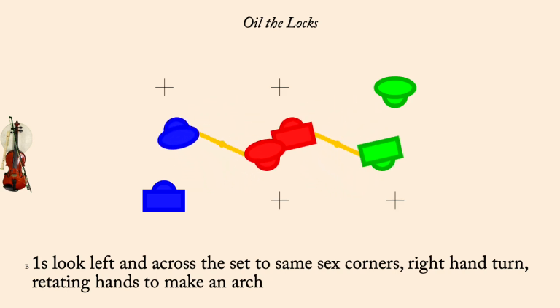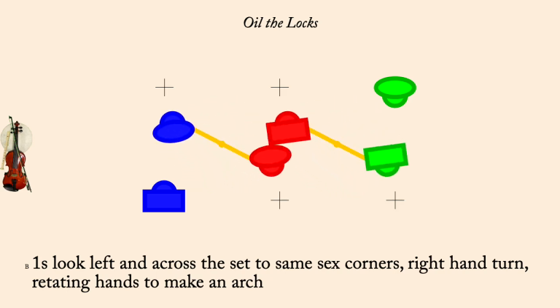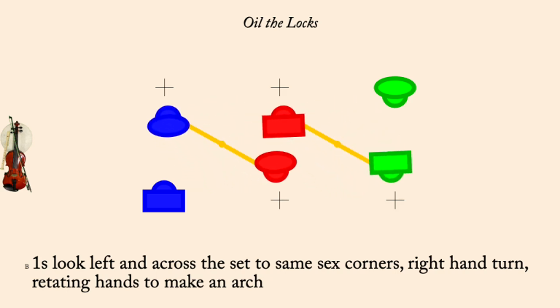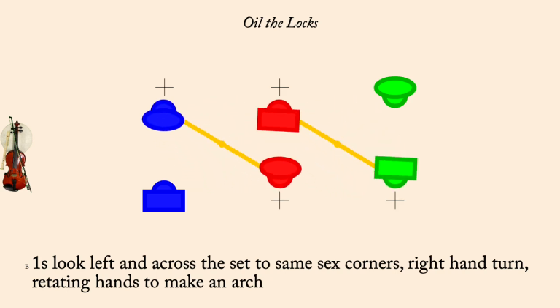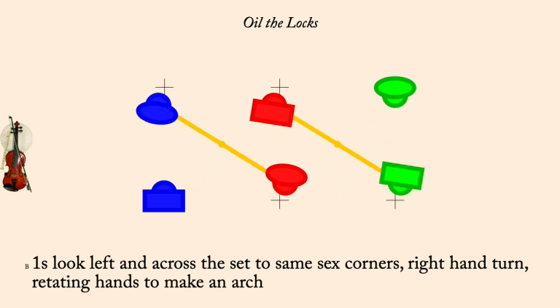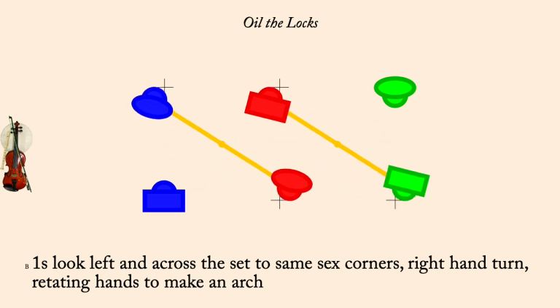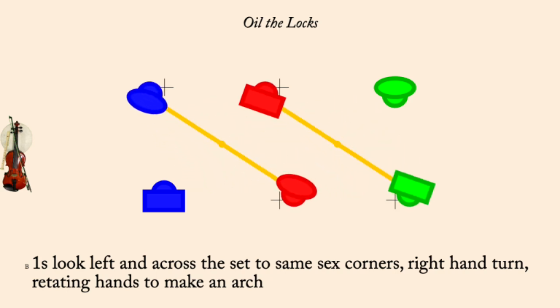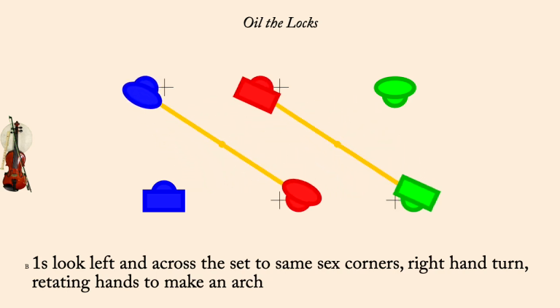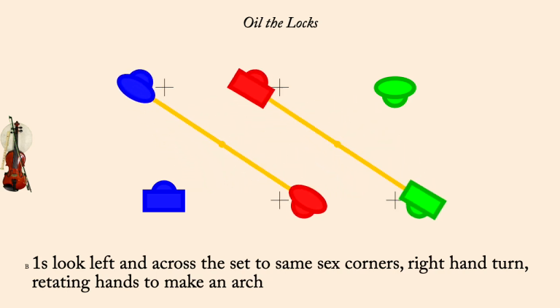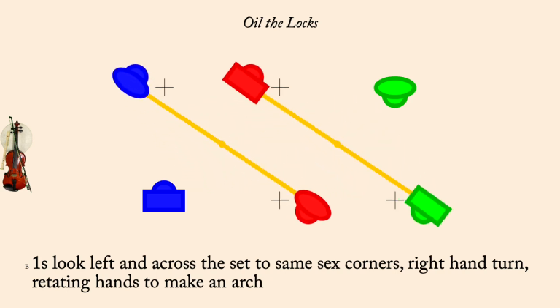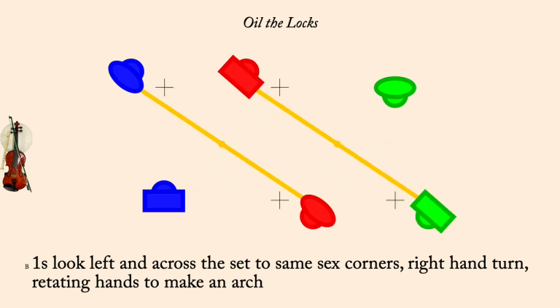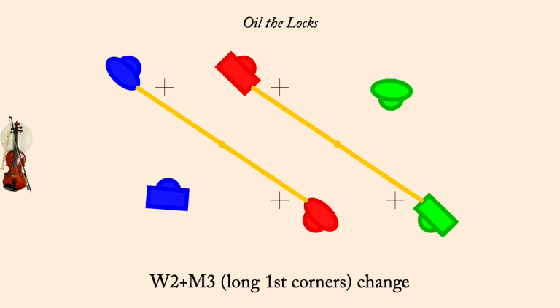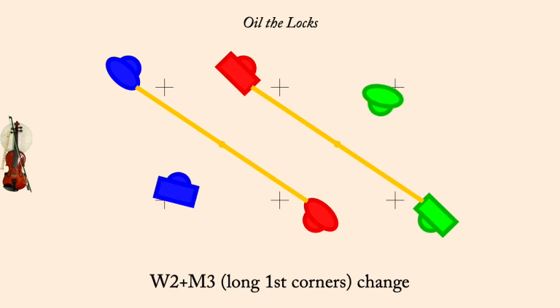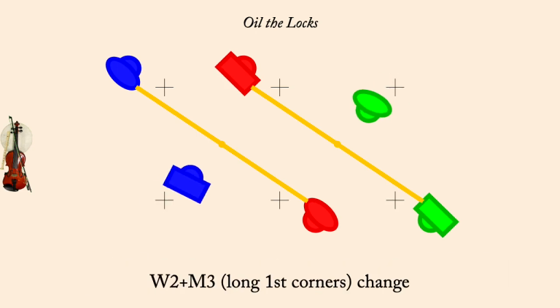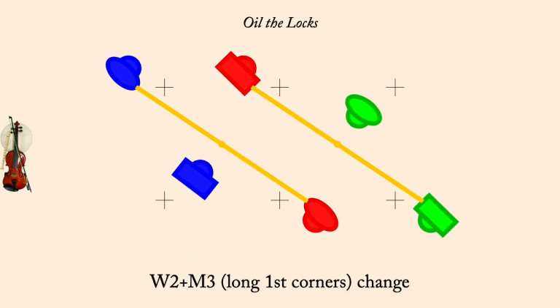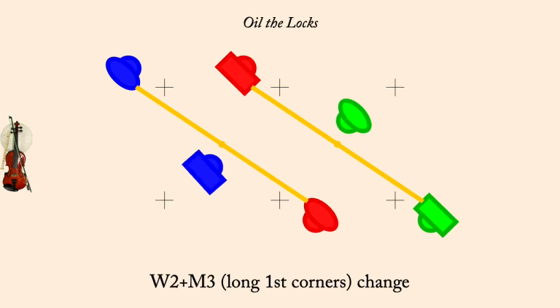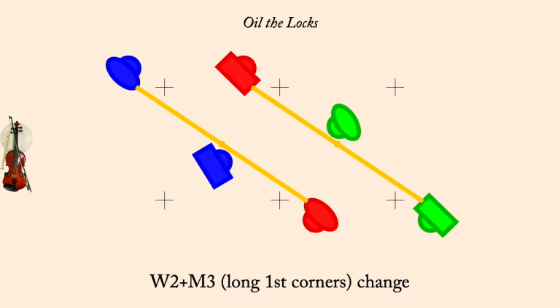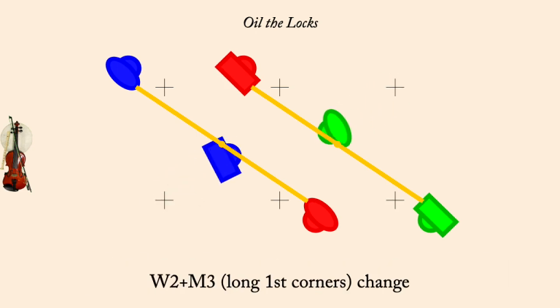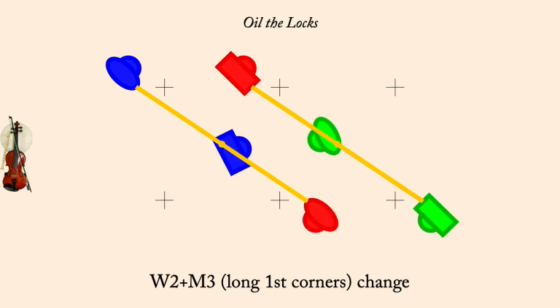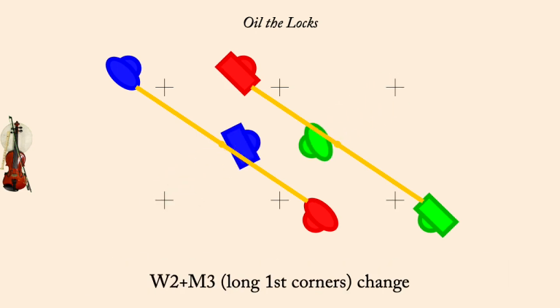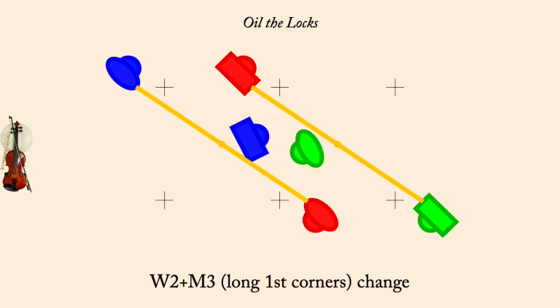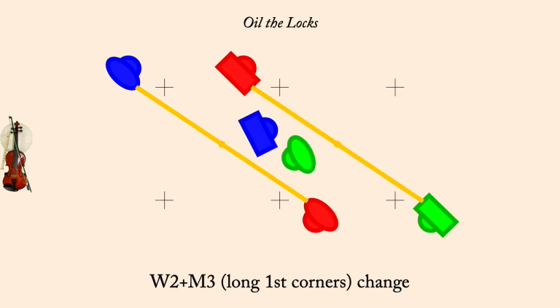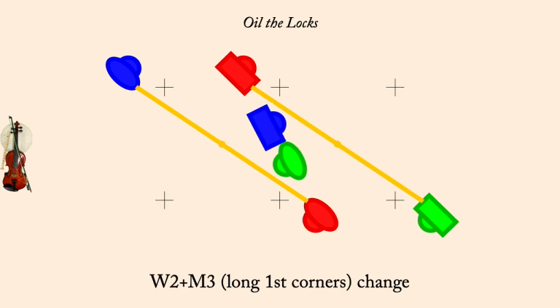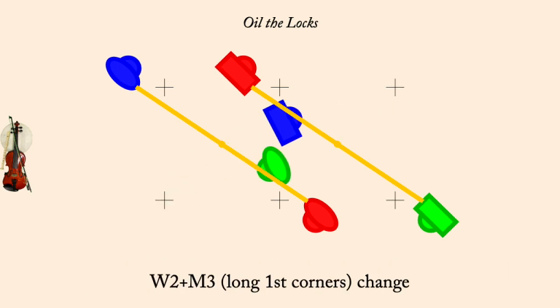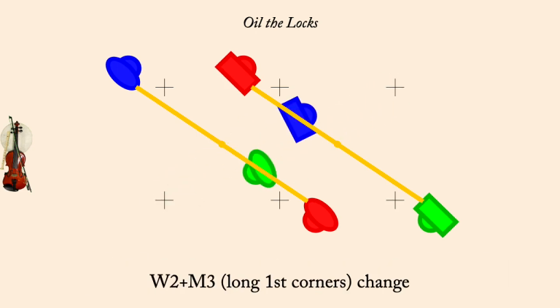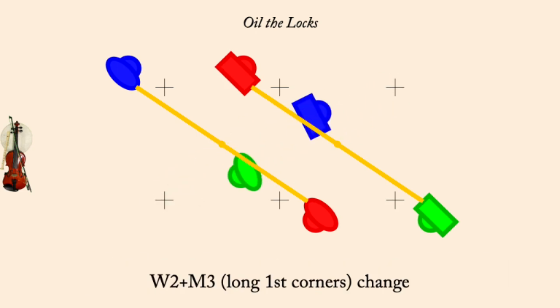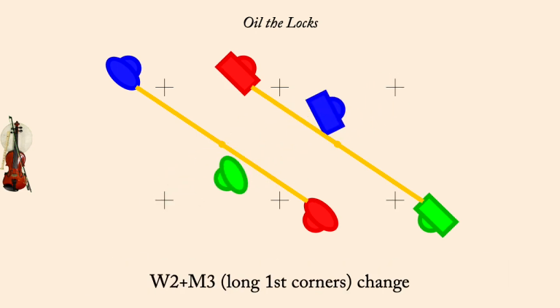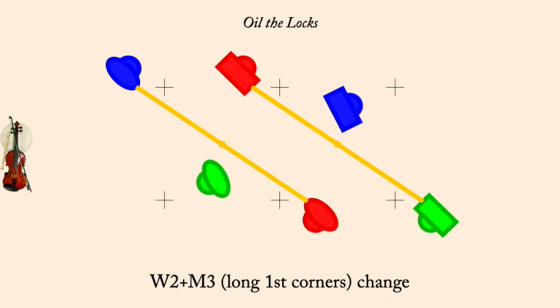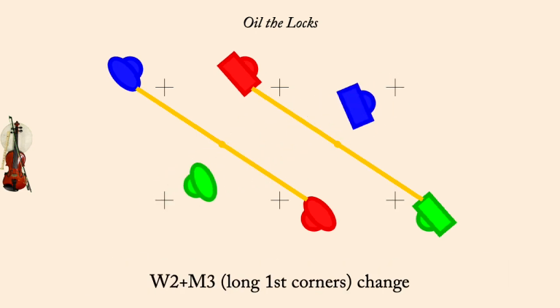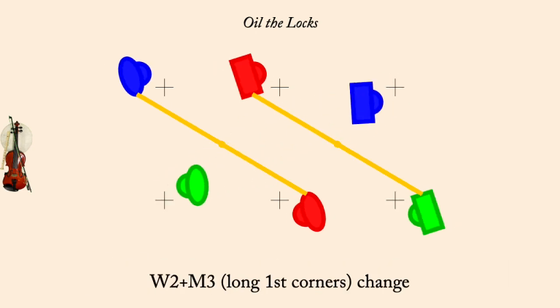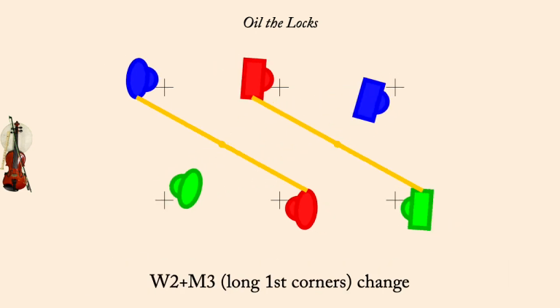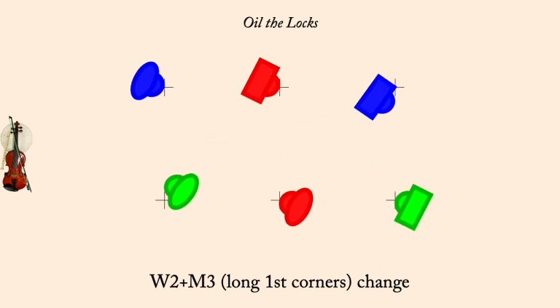Long first corners, change. Long second corners, change.